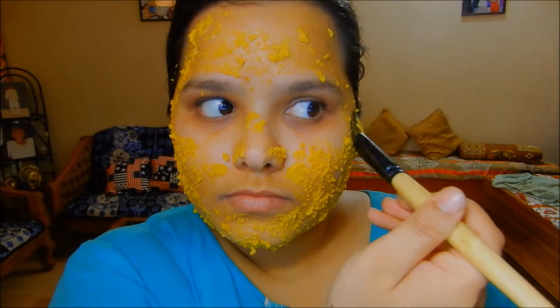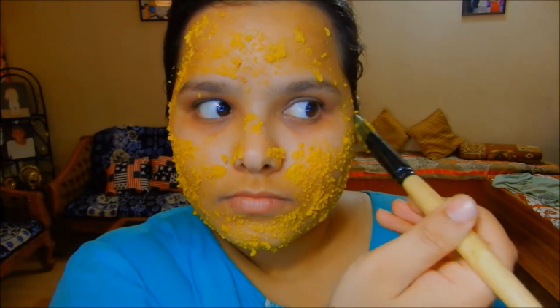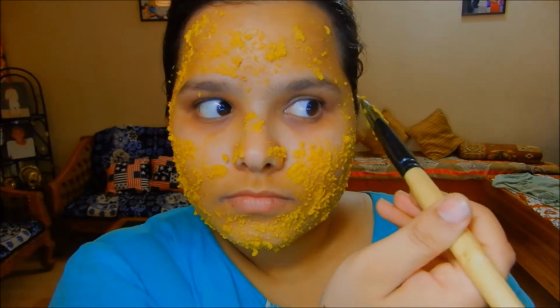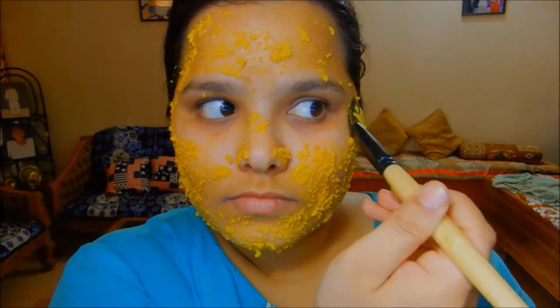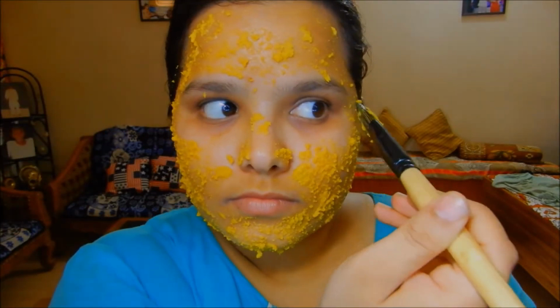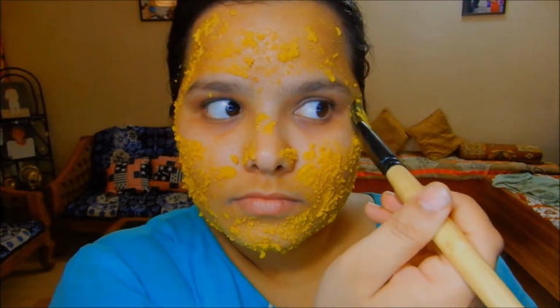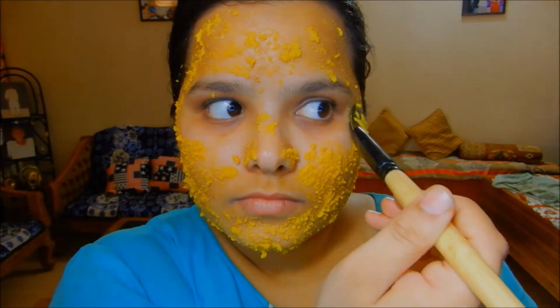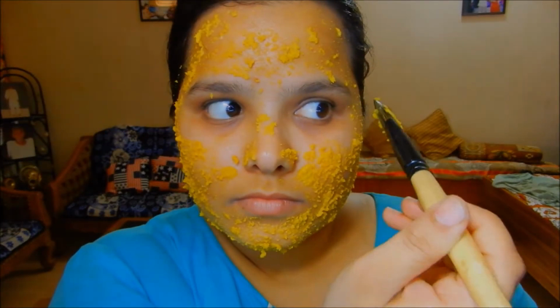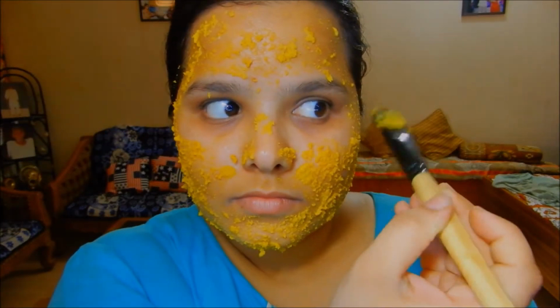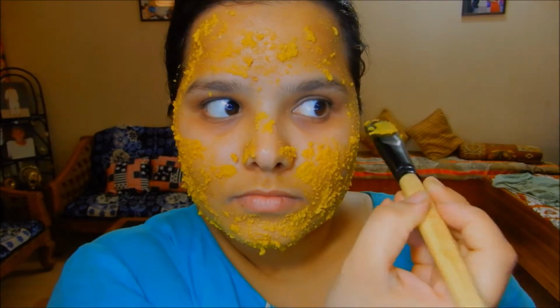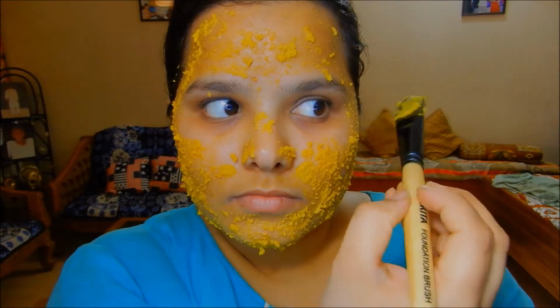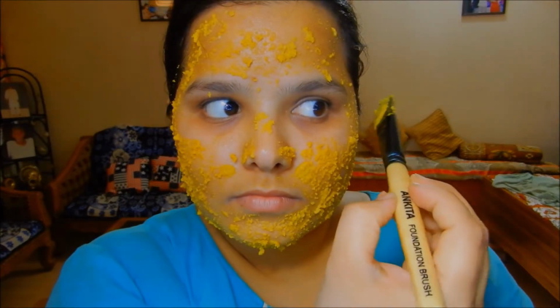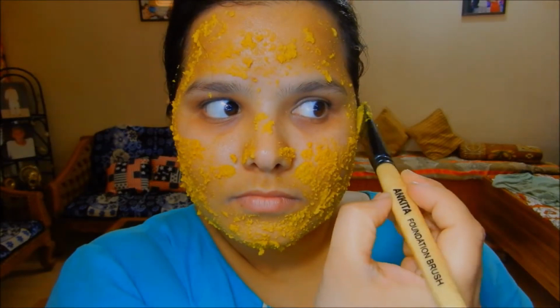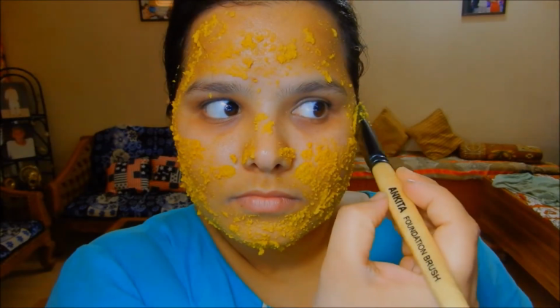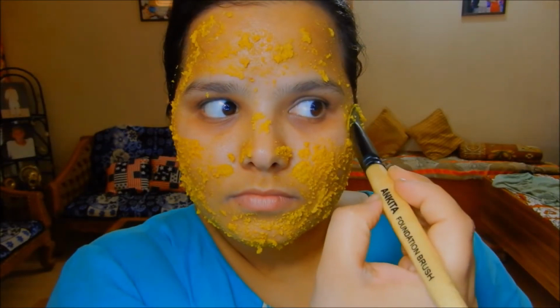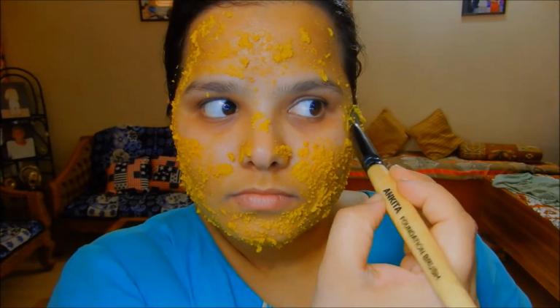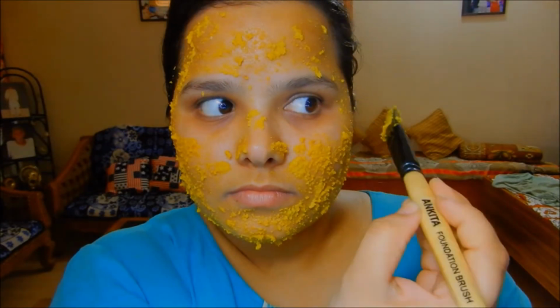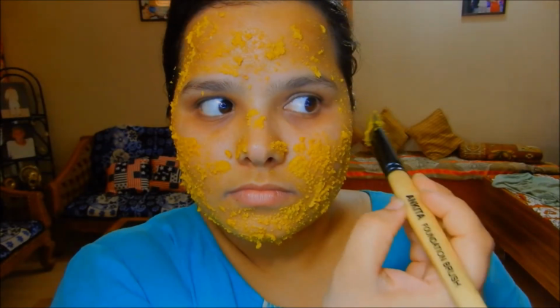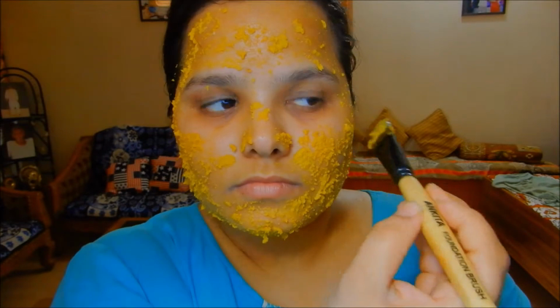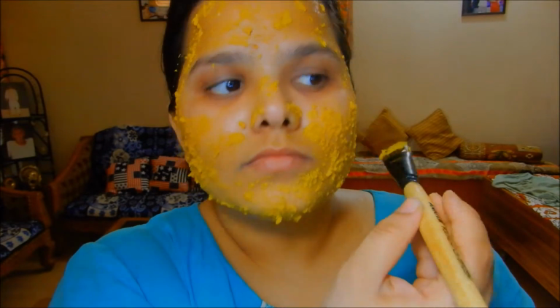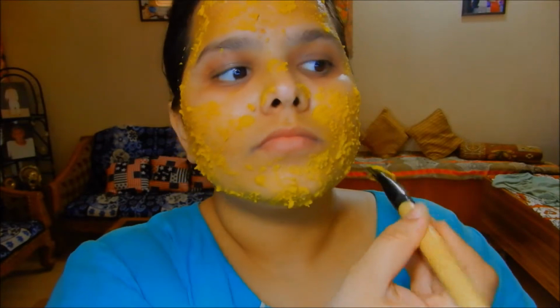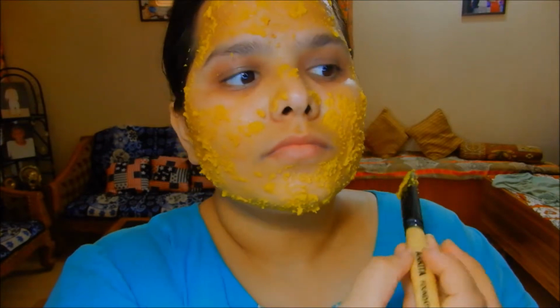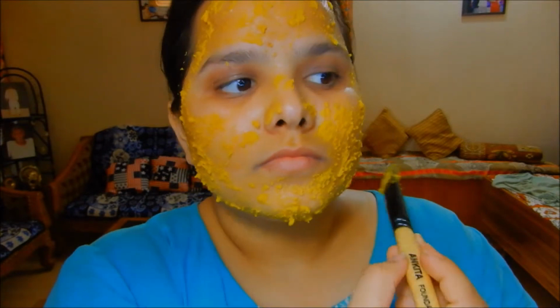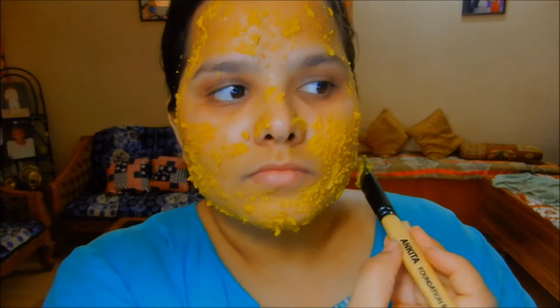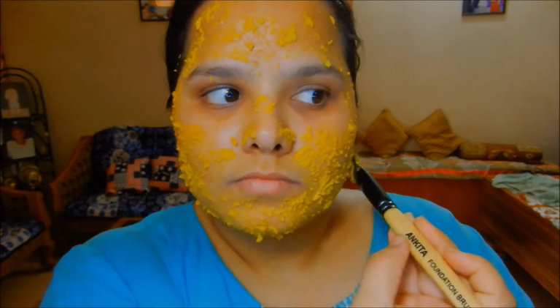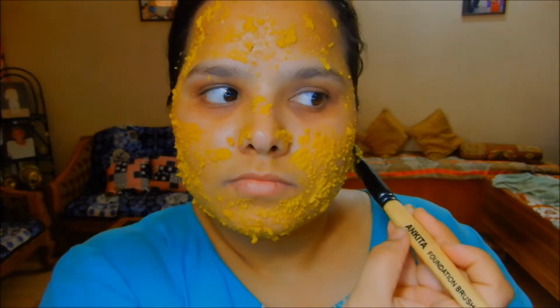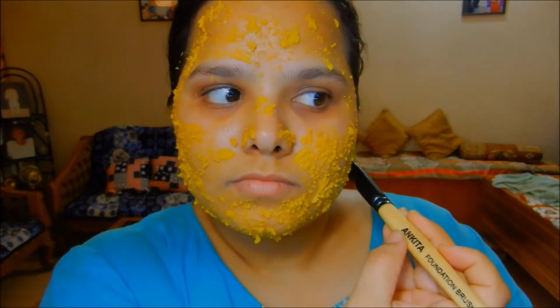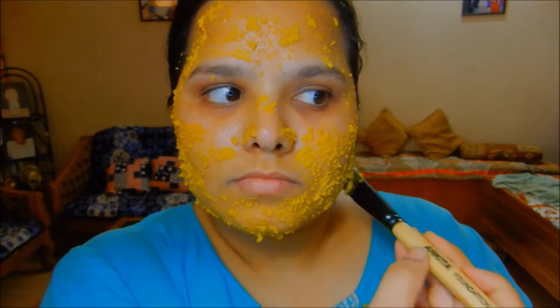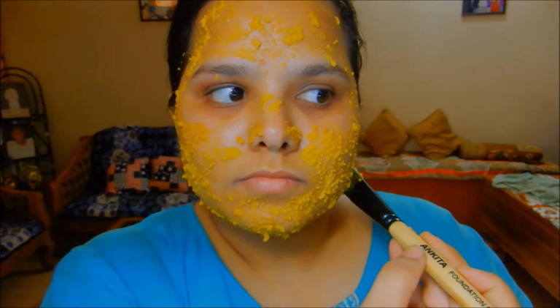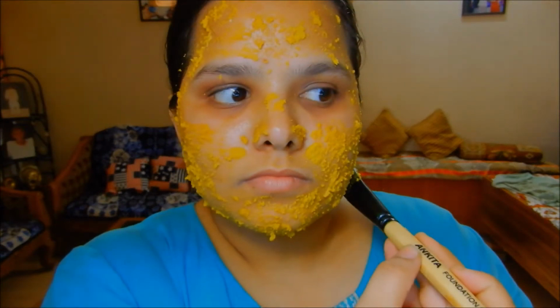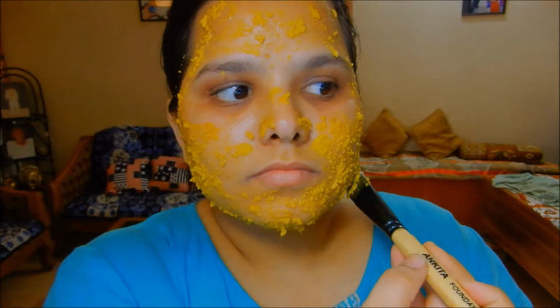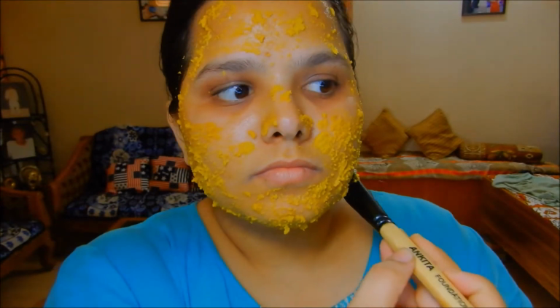Keep the mask on for 20 to 30 minutes until it dries, then wash it off with normal water.